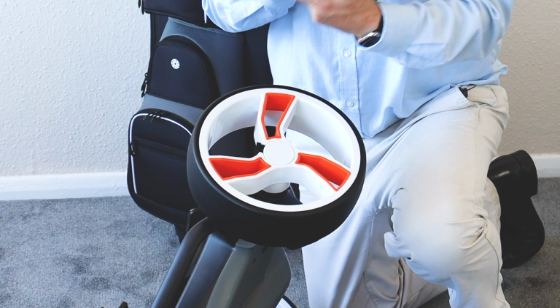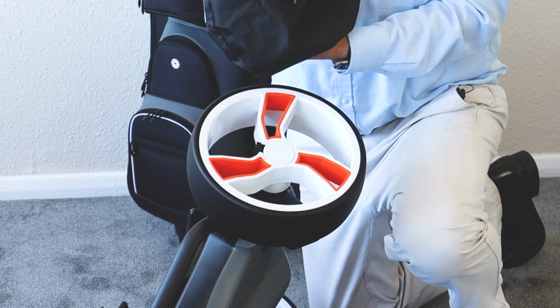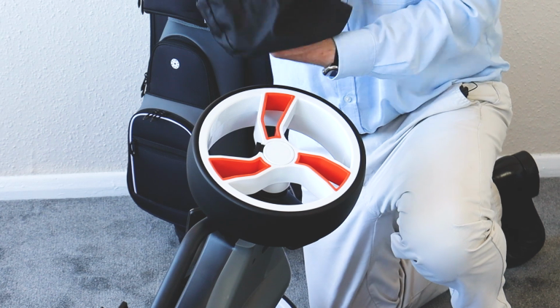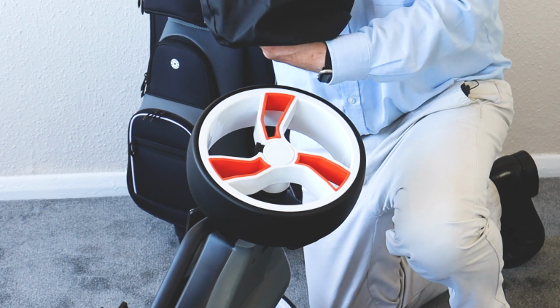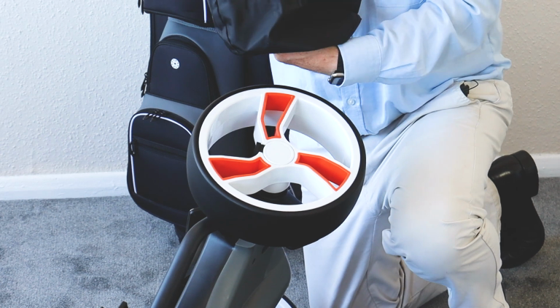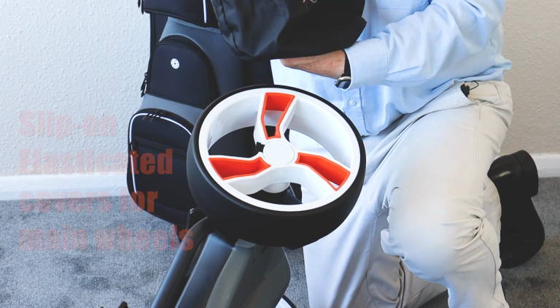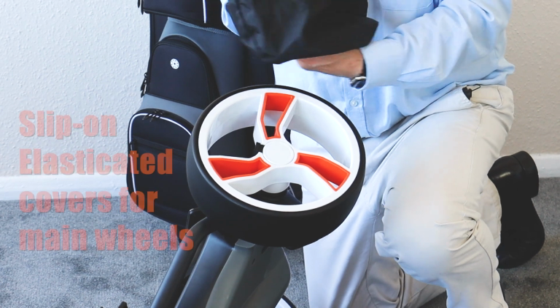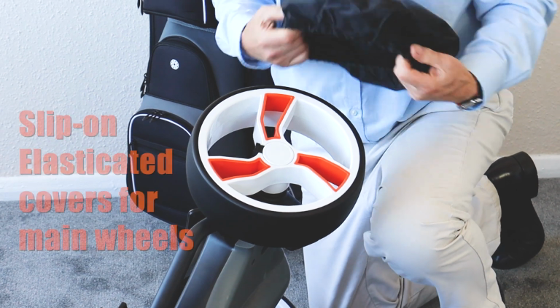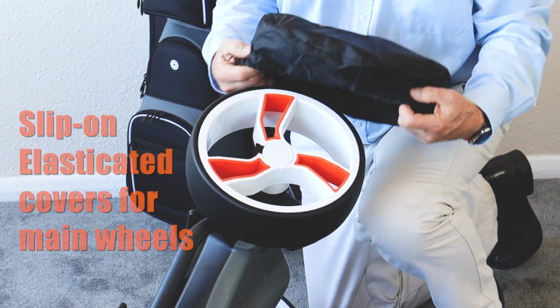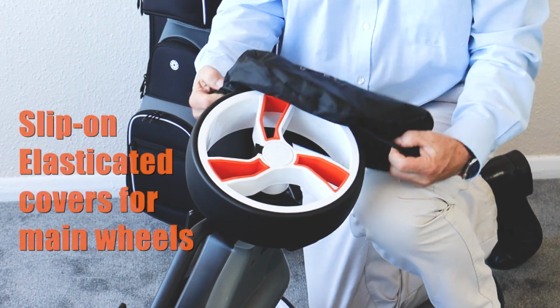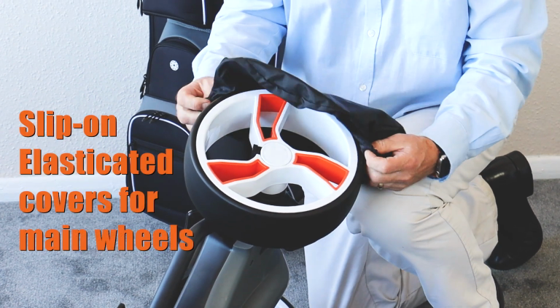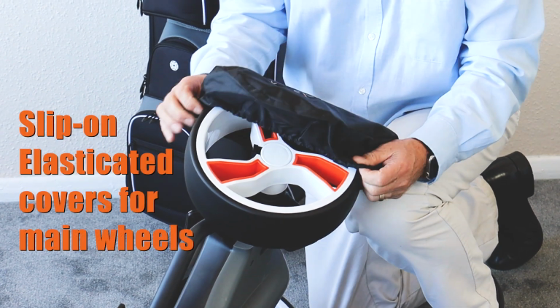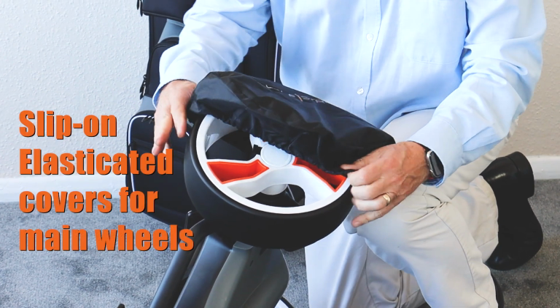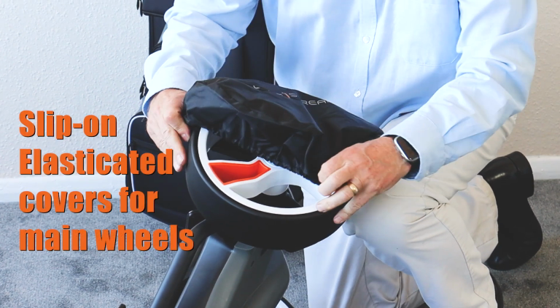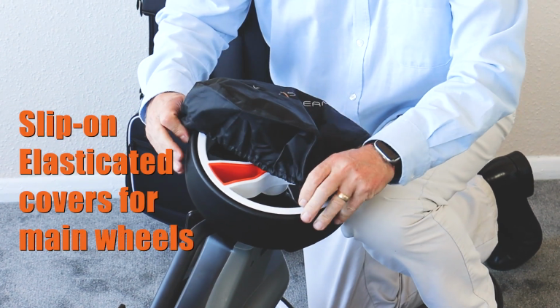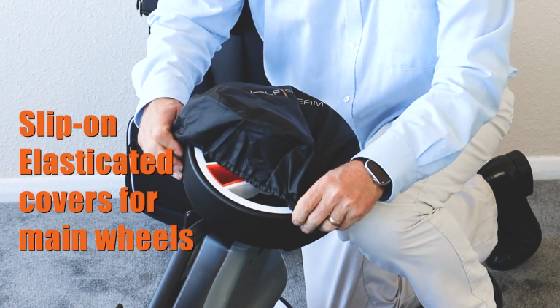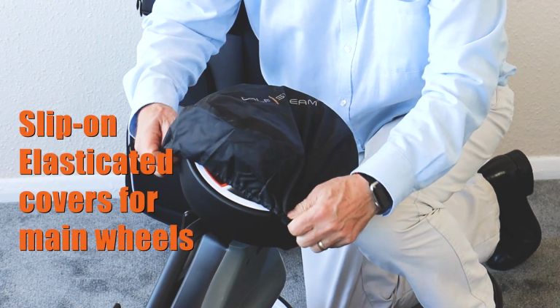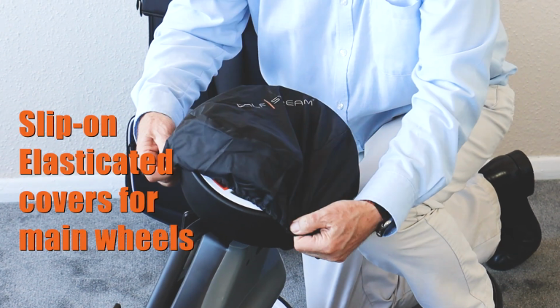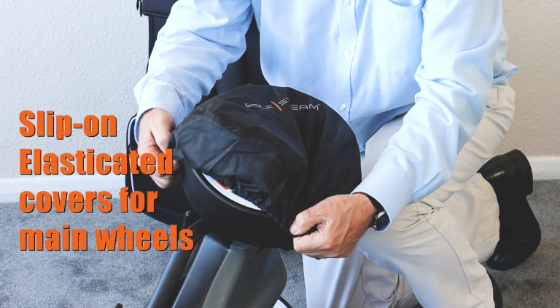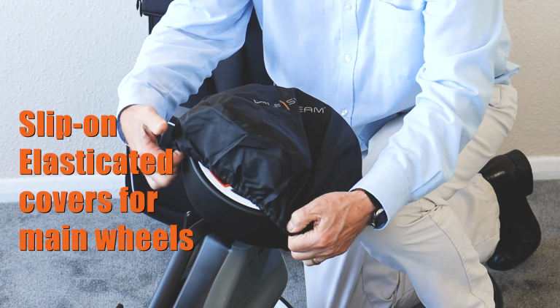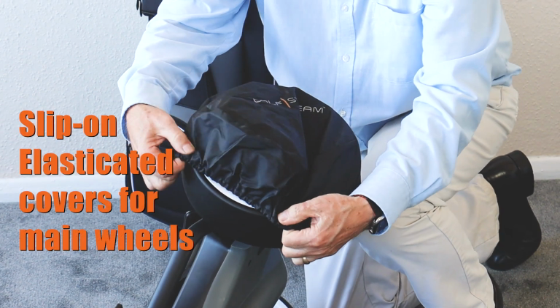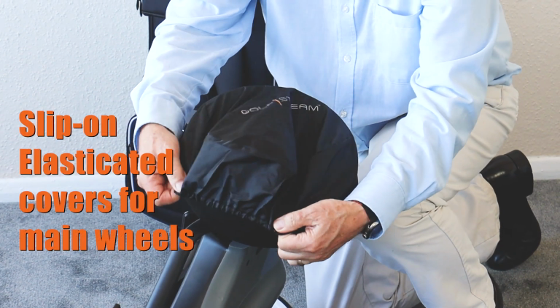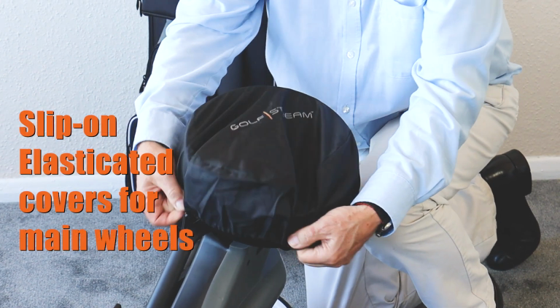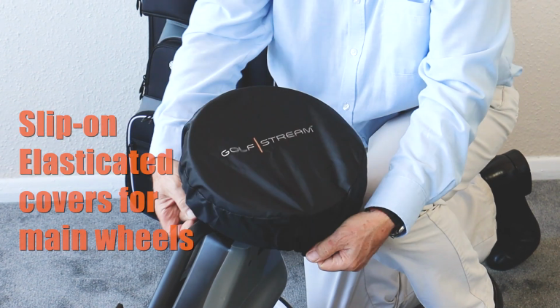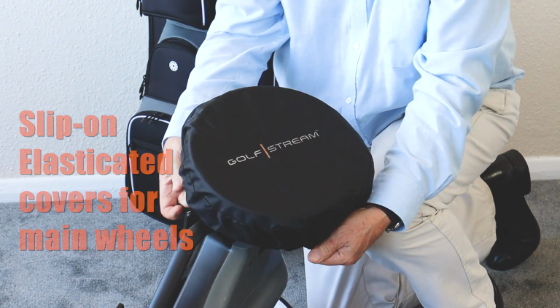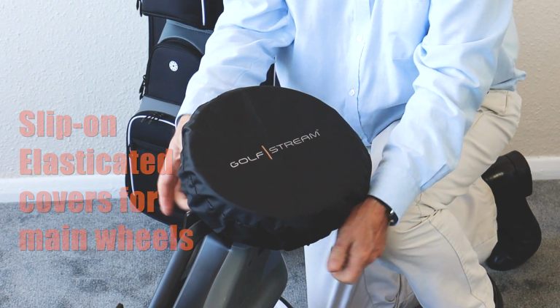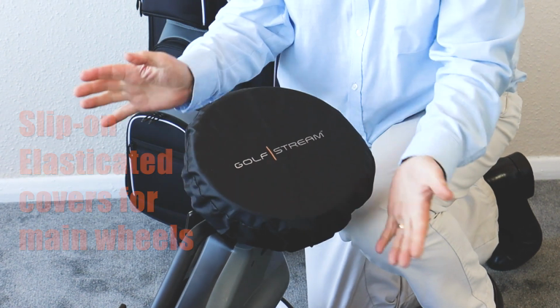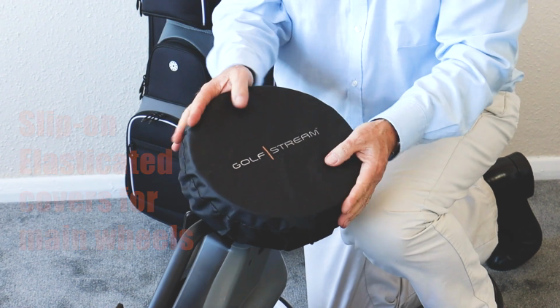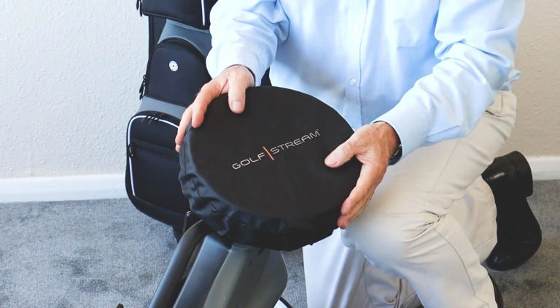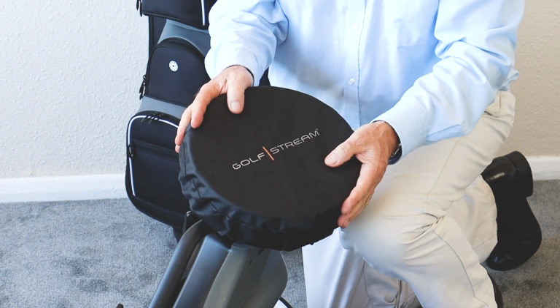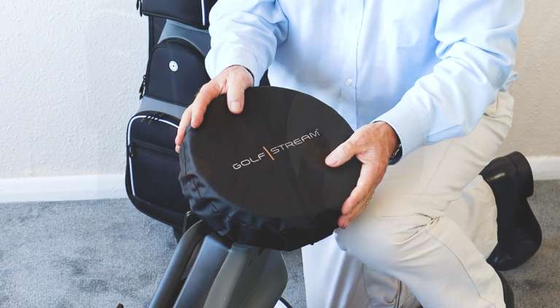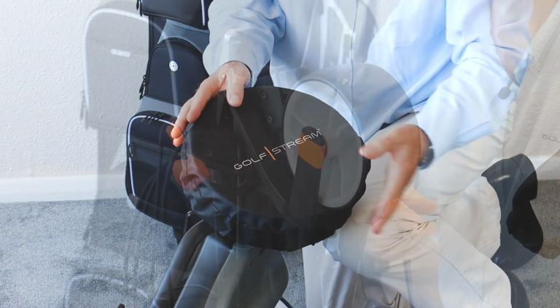There are two main wheel covers that simply slip on — elasticated, nice and simple, ready to go.